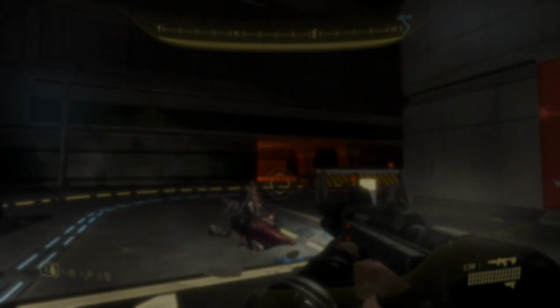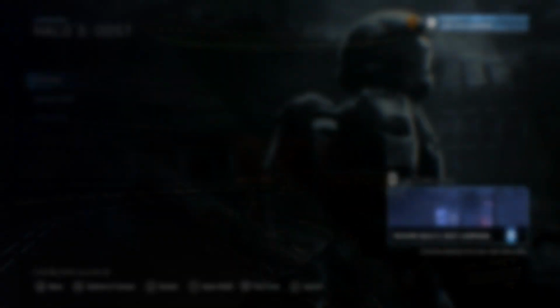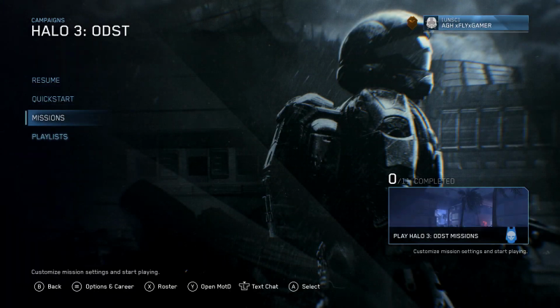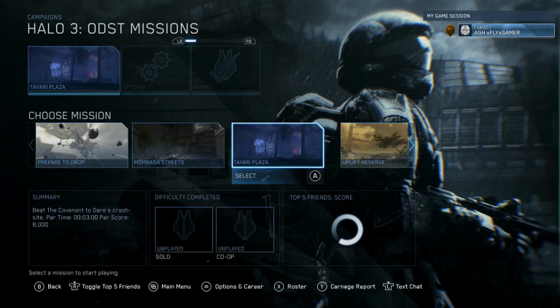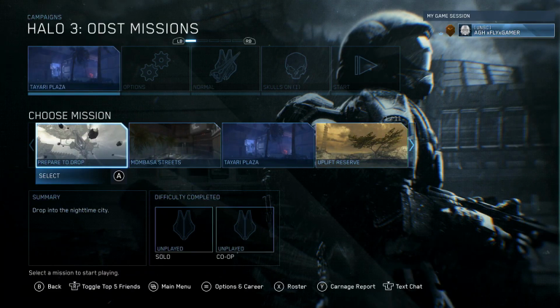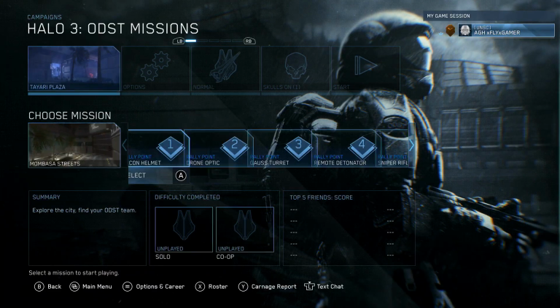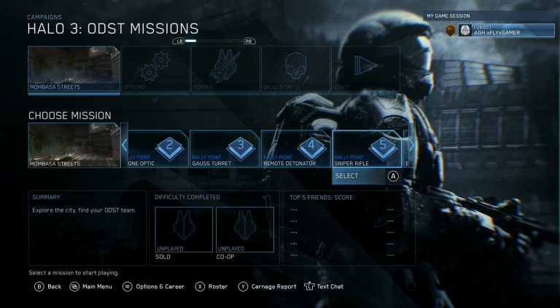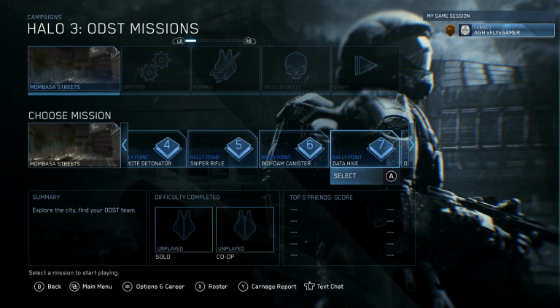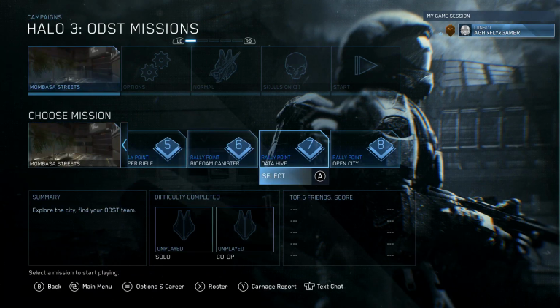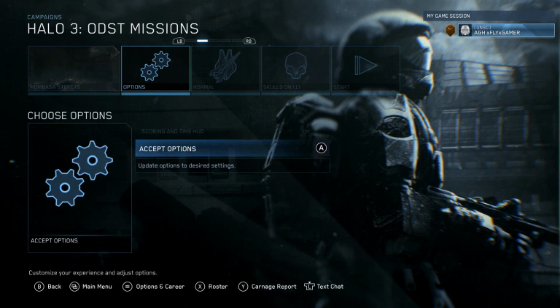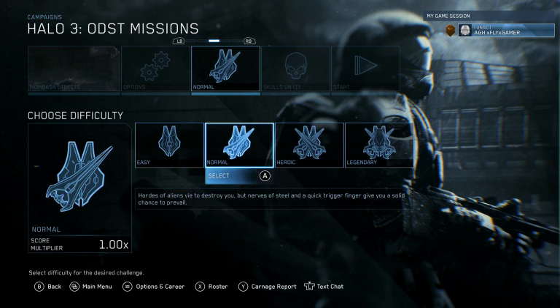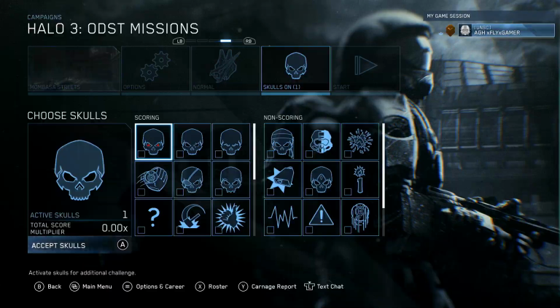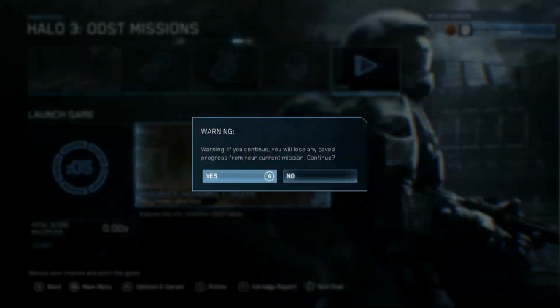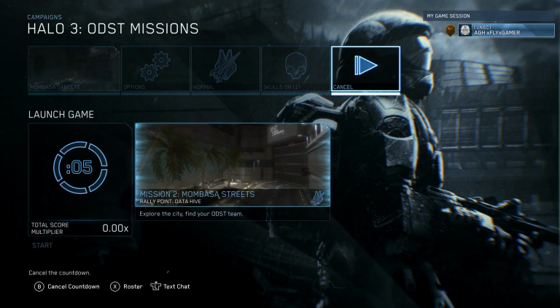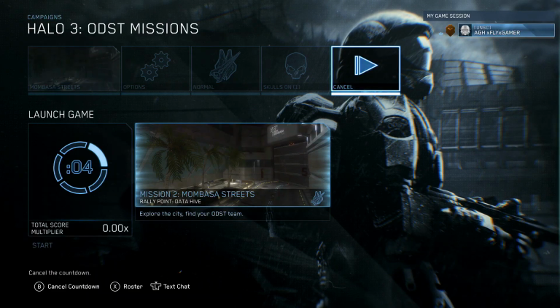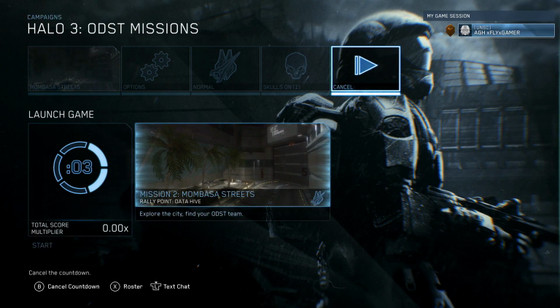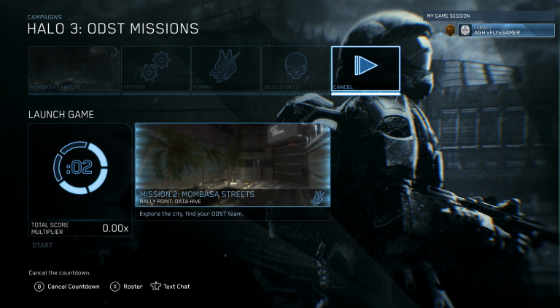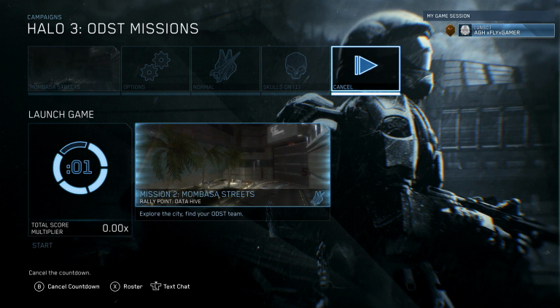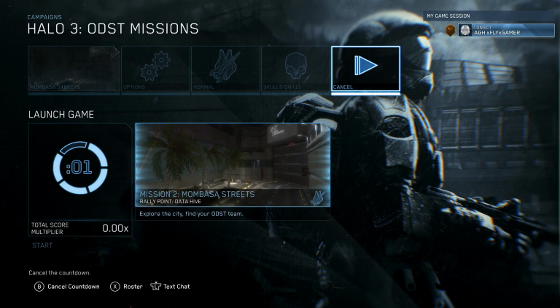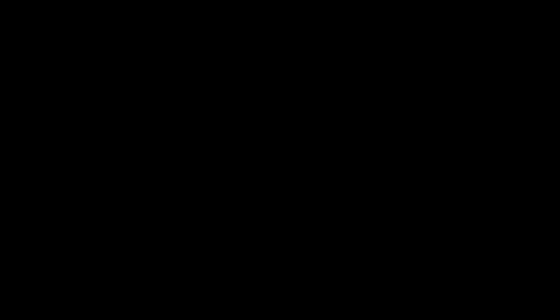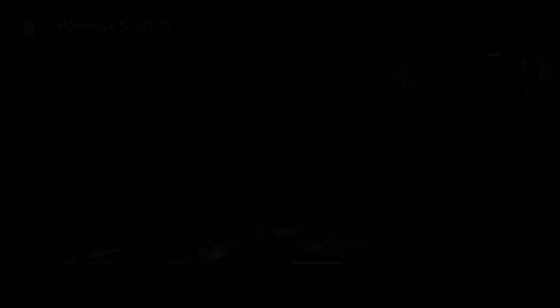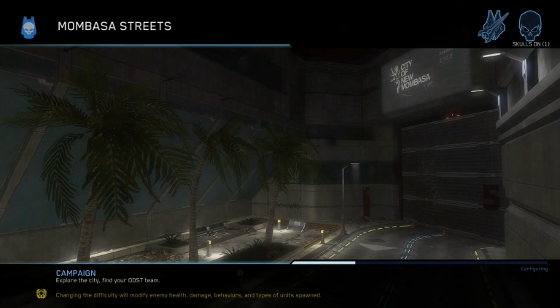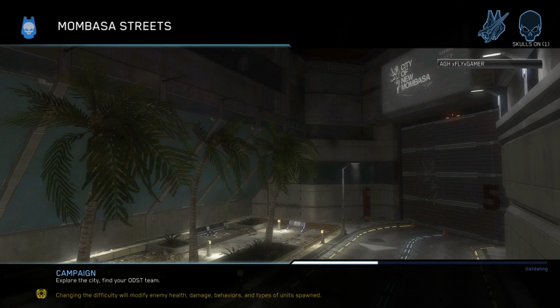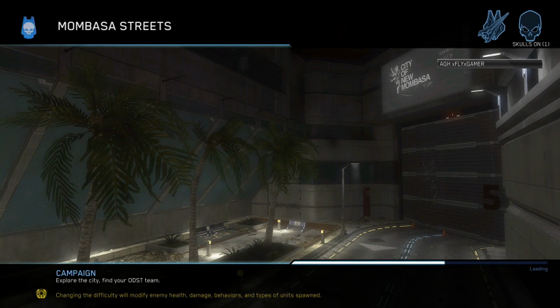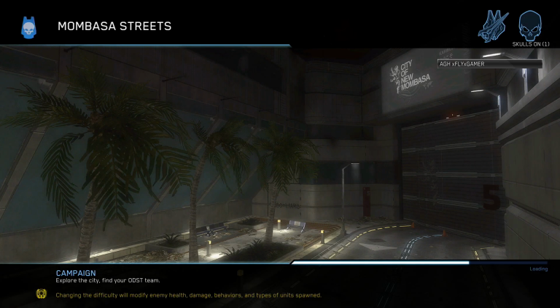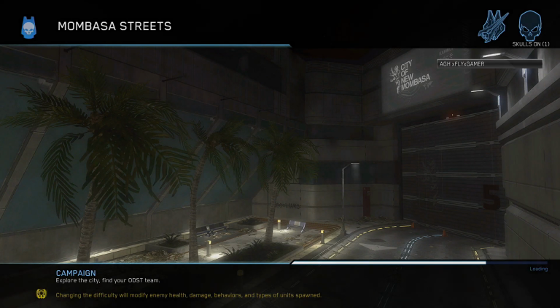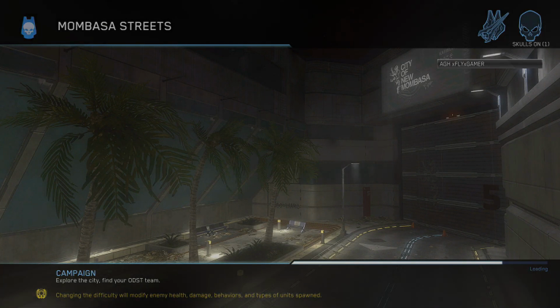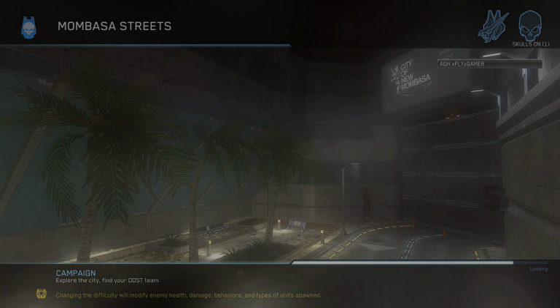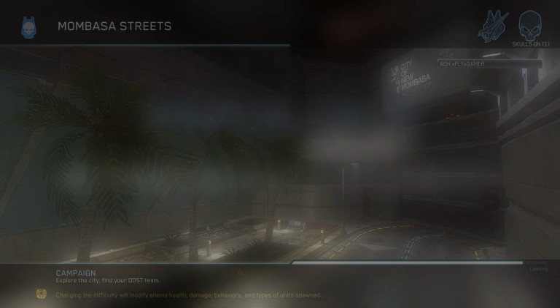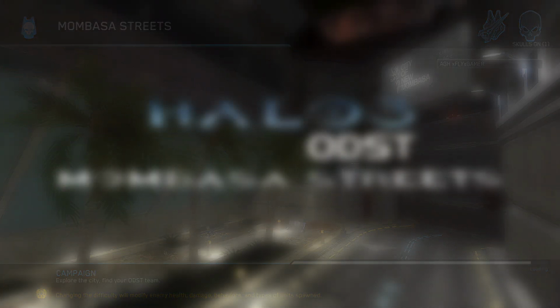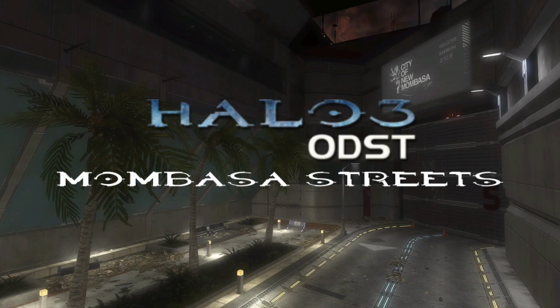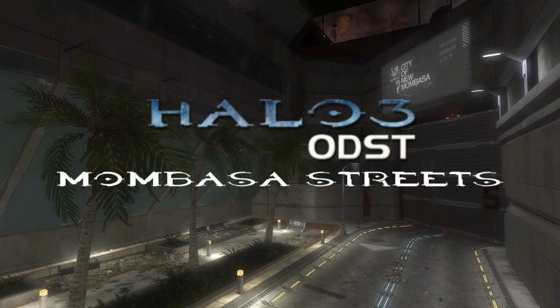You can find this on any difficulty using Rally Points or even the Aquaphobia School as you wish. Starting with Mombasa Streets.